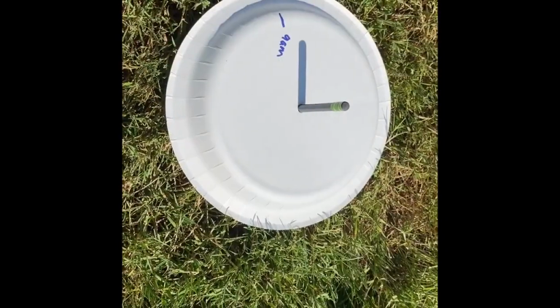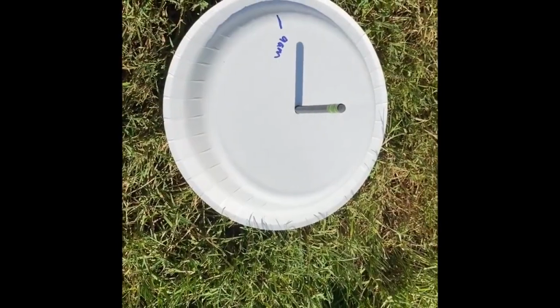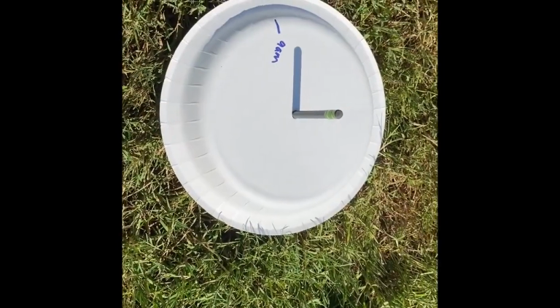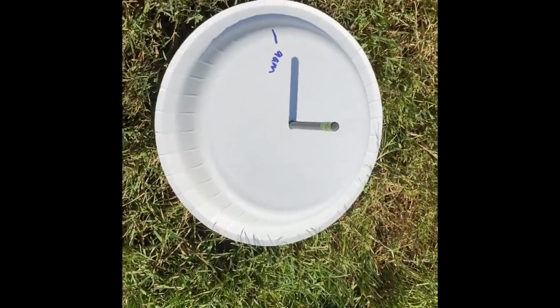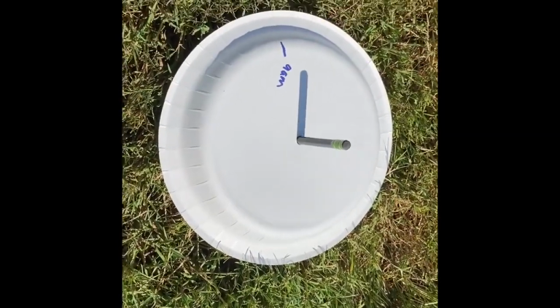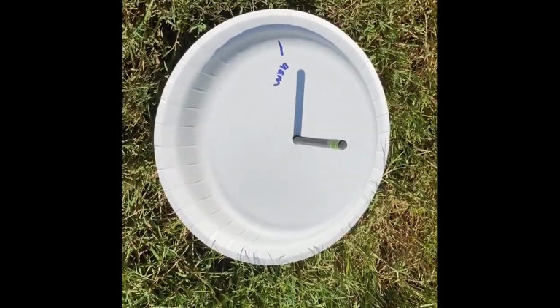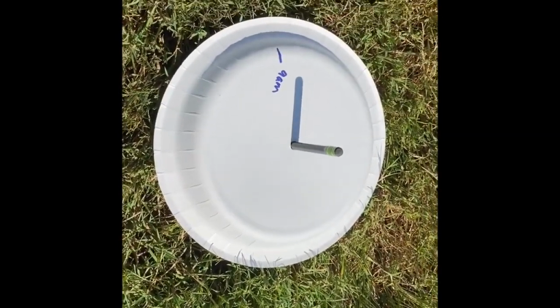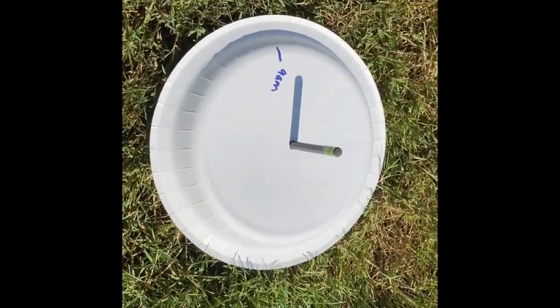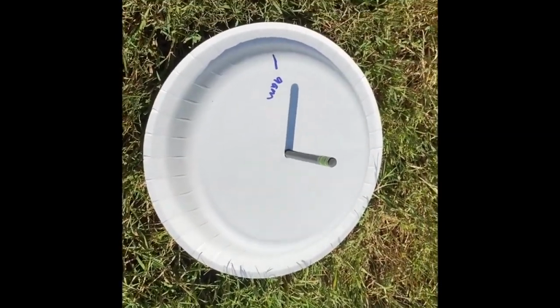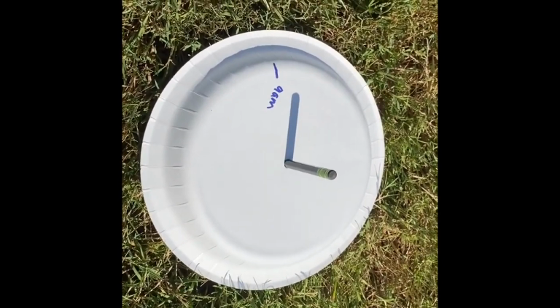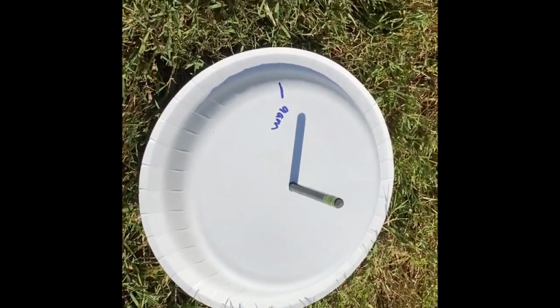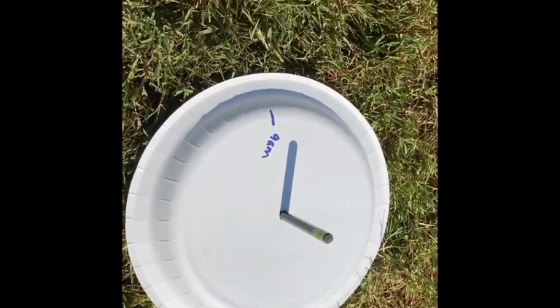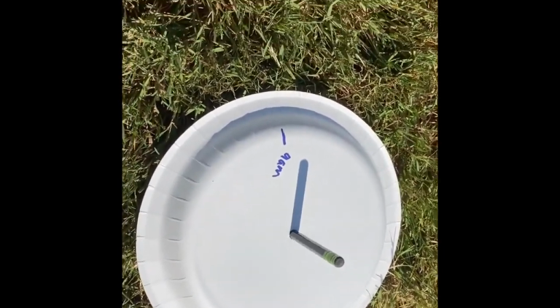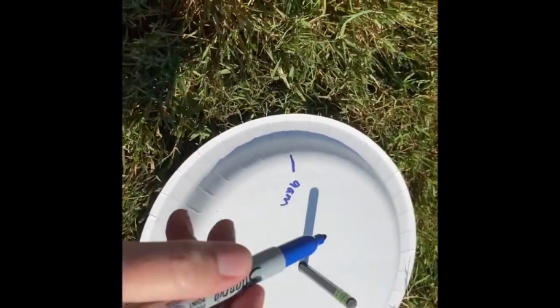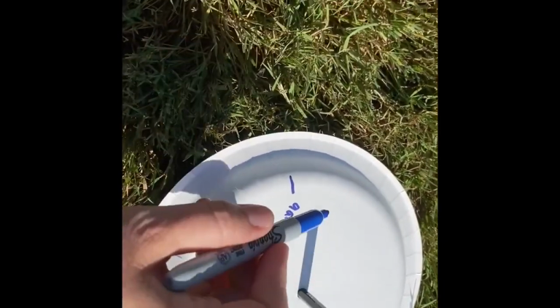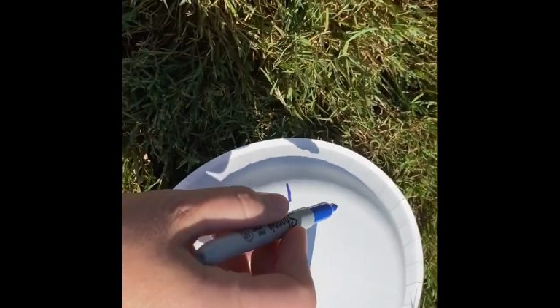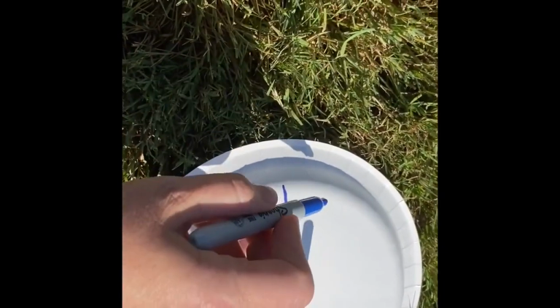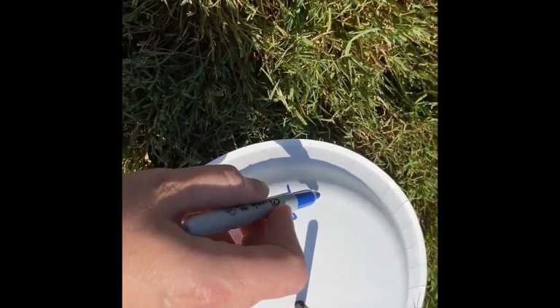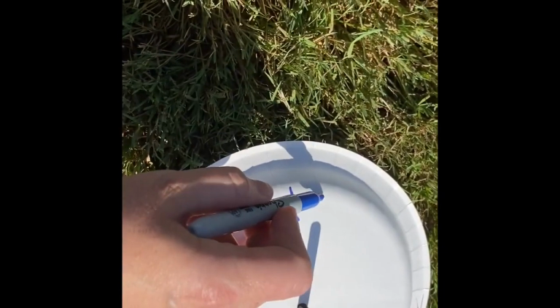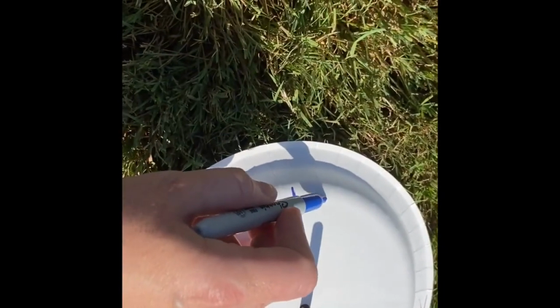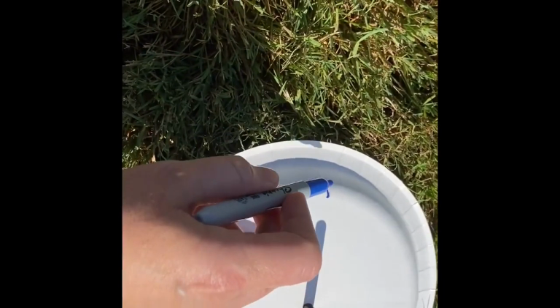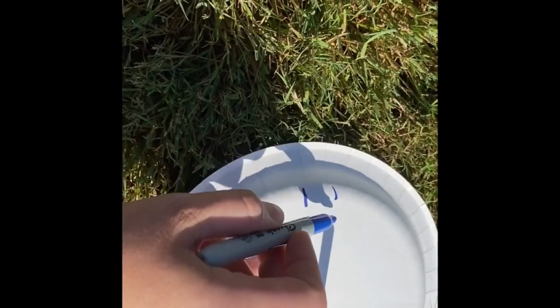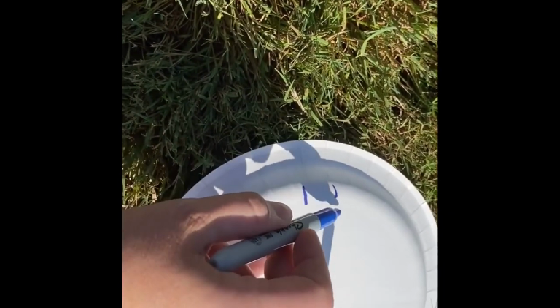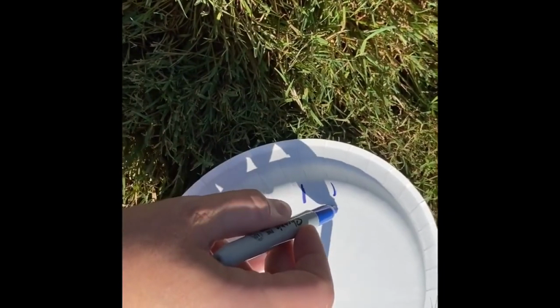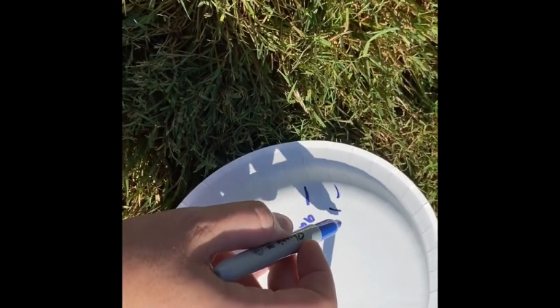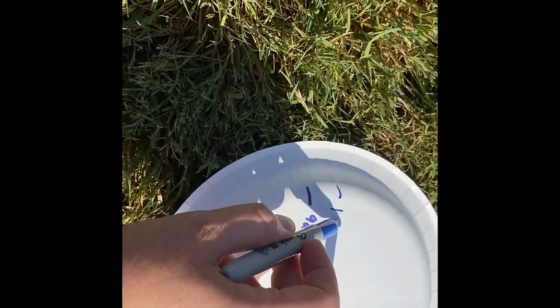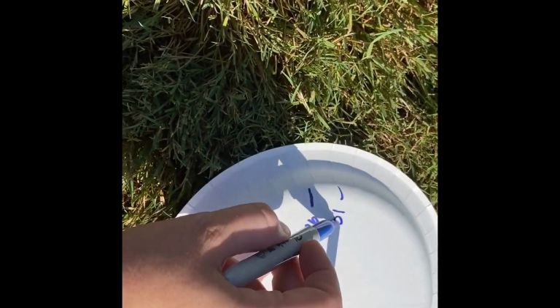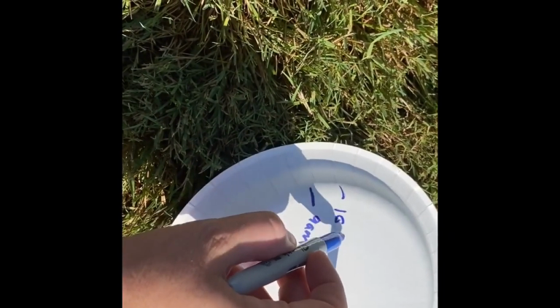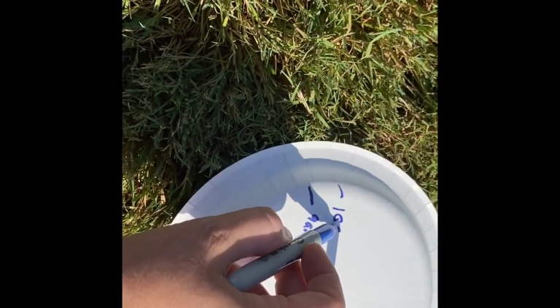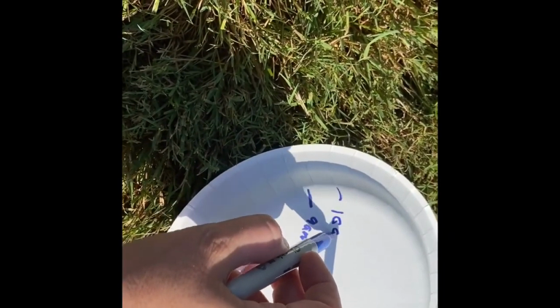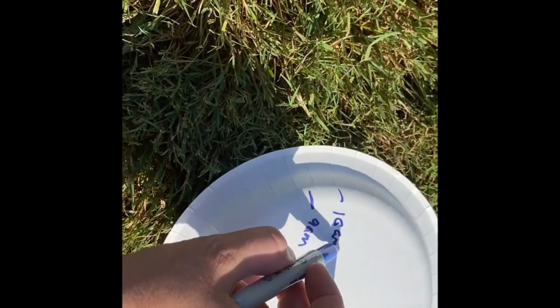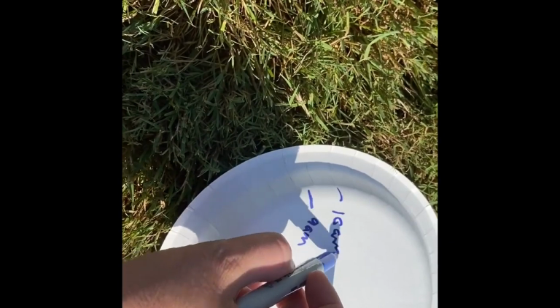We're about an hour later — it's about 10:01 right now. So I'm going to draw my line right here and write 10 a.m.